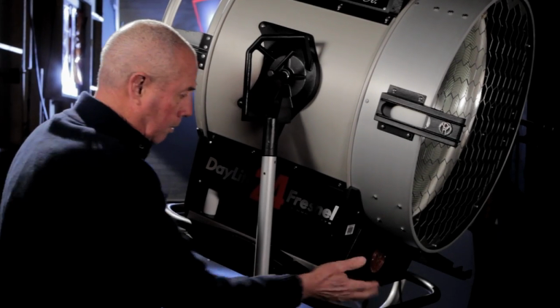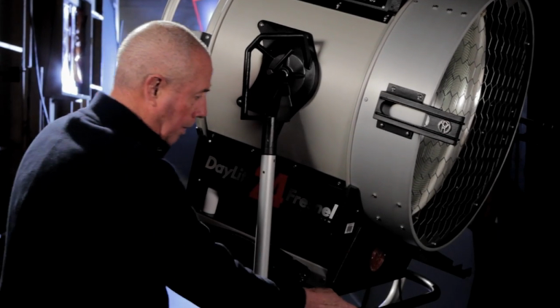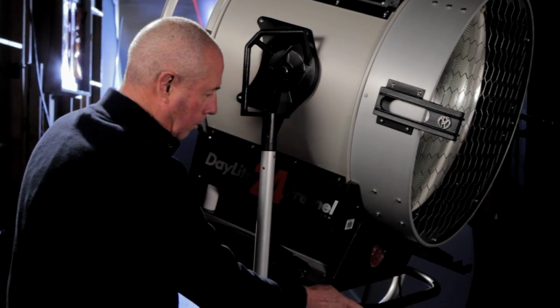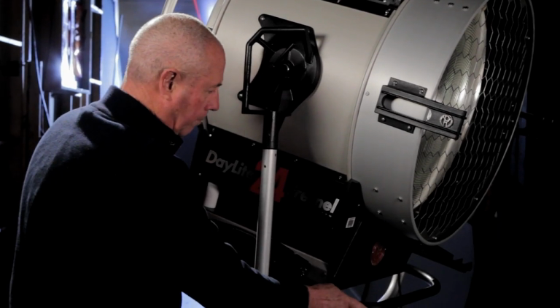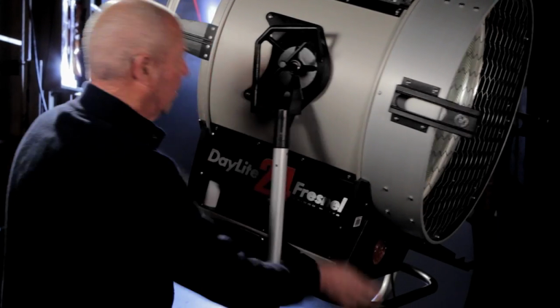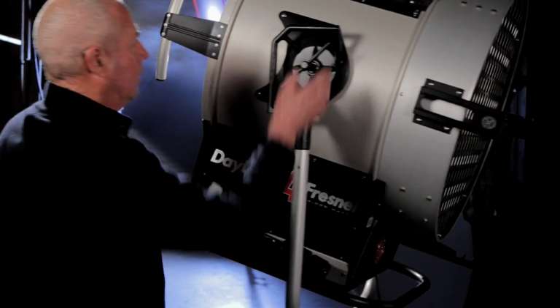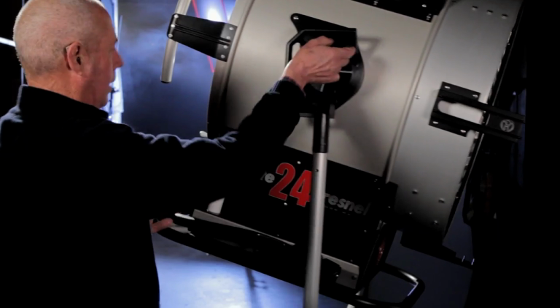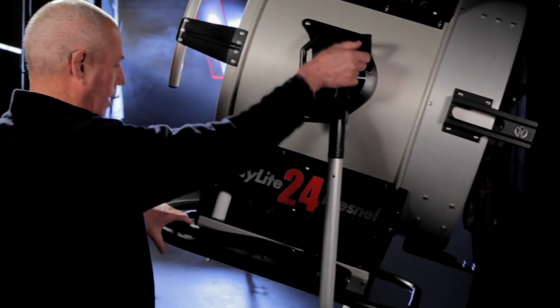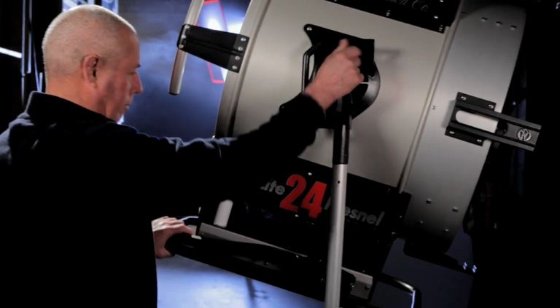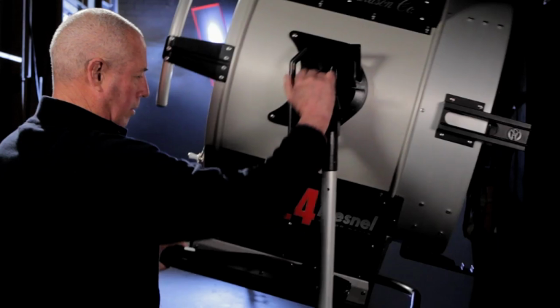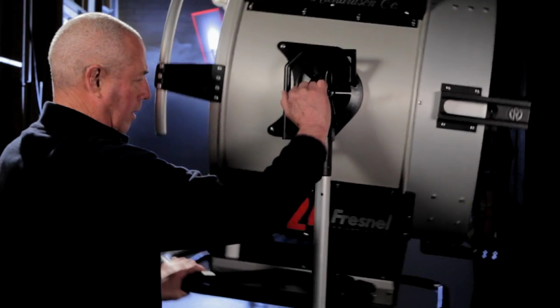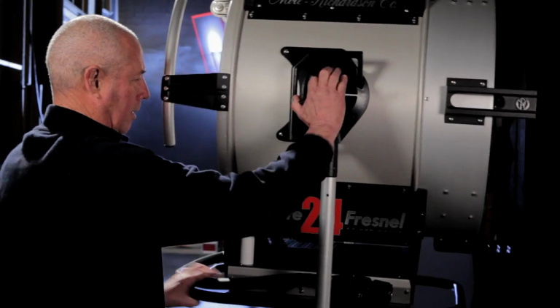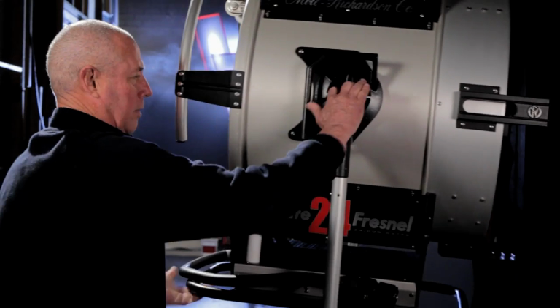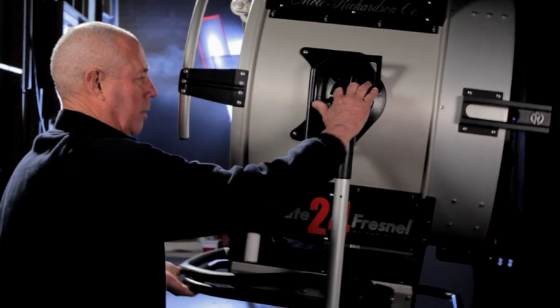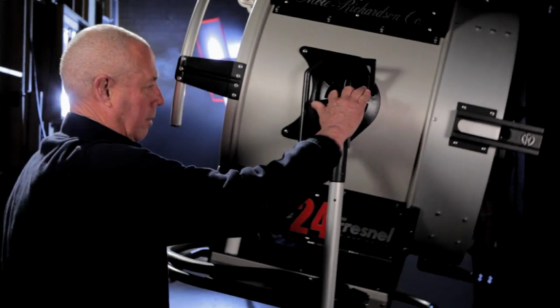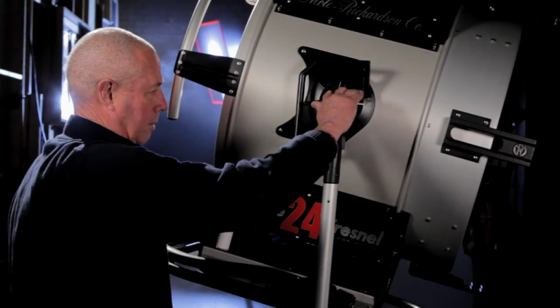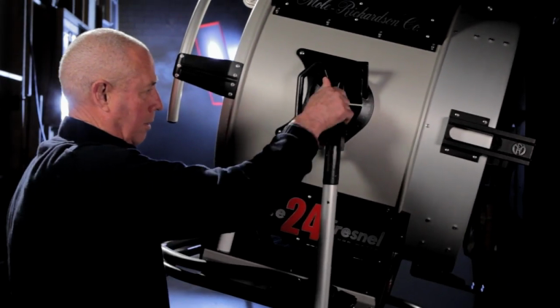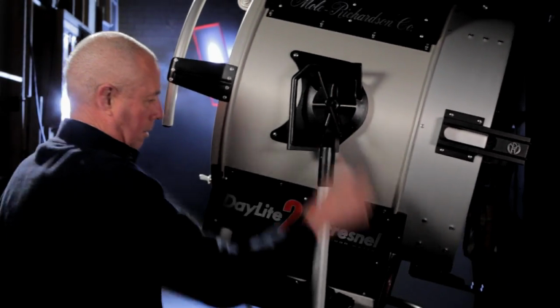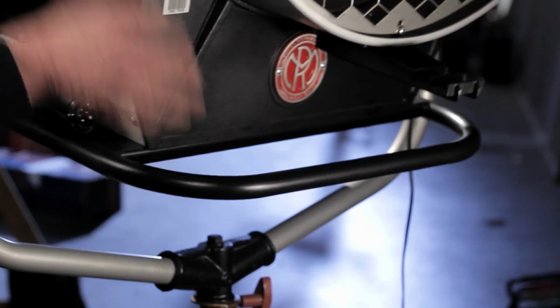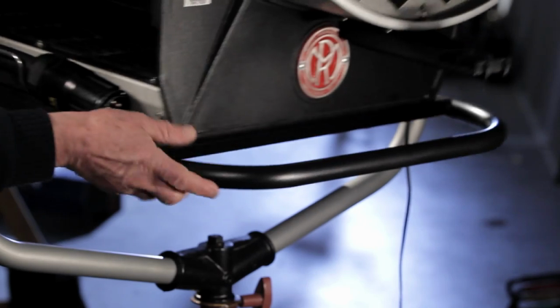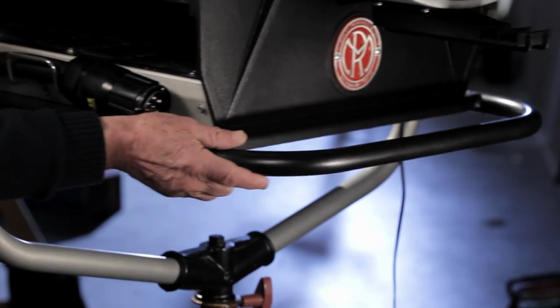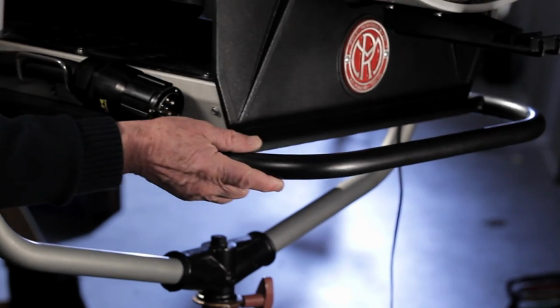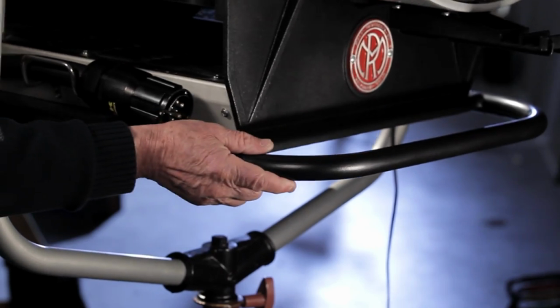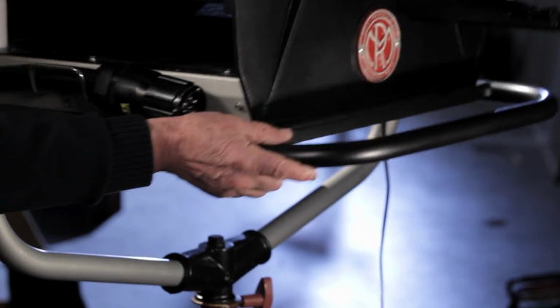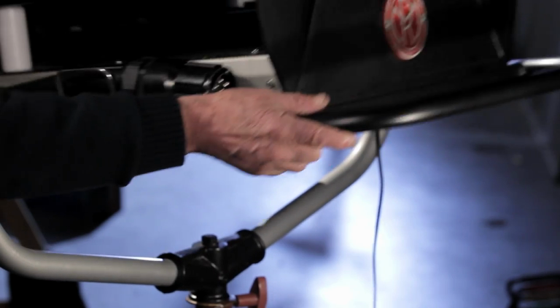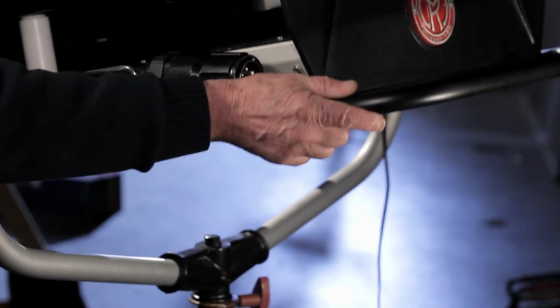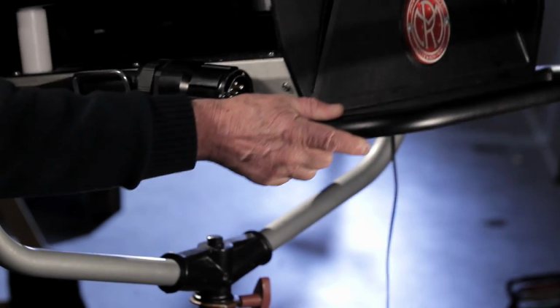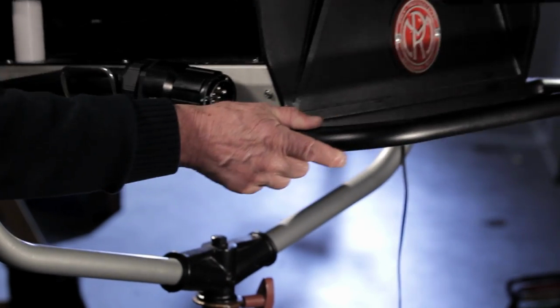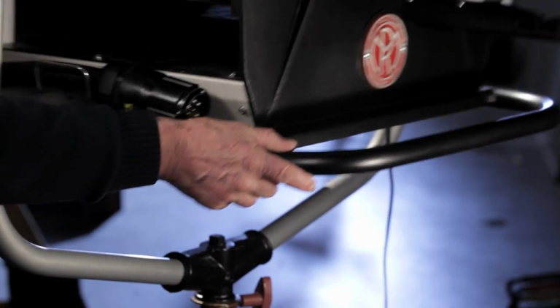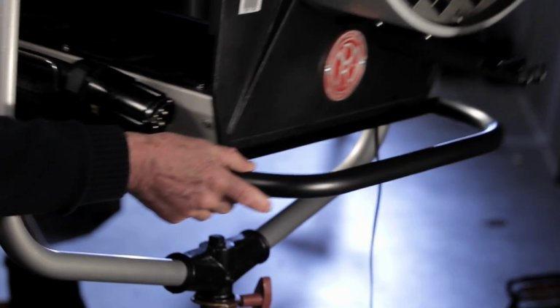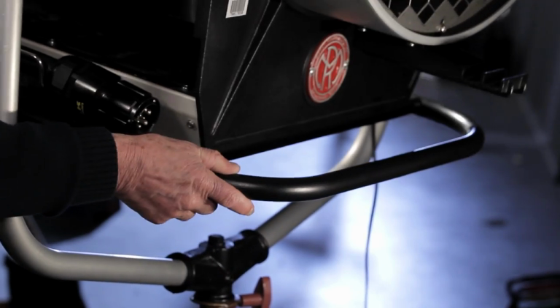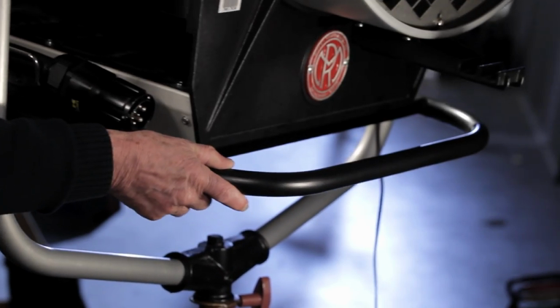You can go ahead and use it for — if you want to tilt it, turn it, whatever you want to do, it's there, it's sturdy.